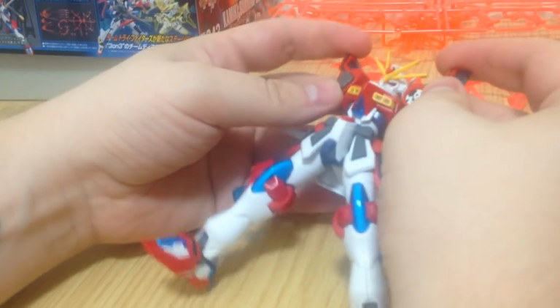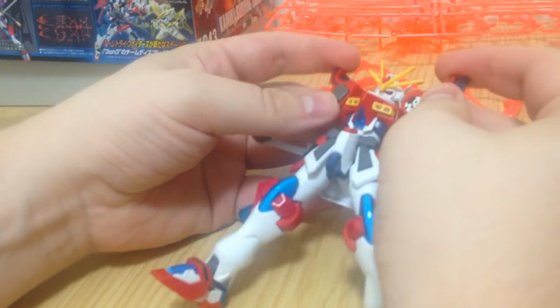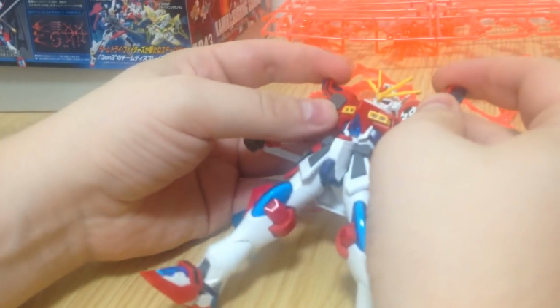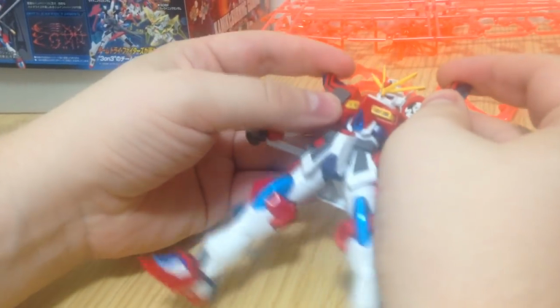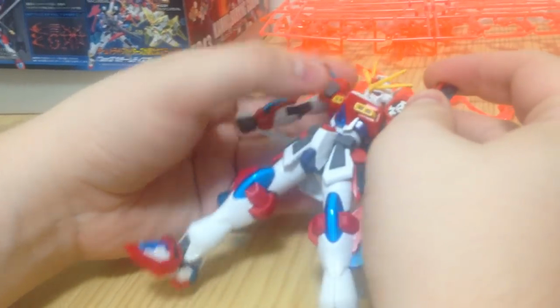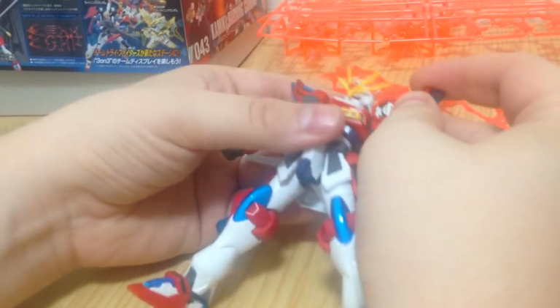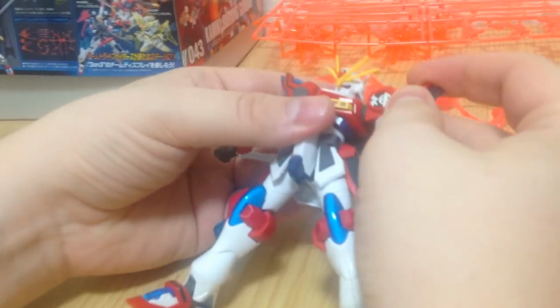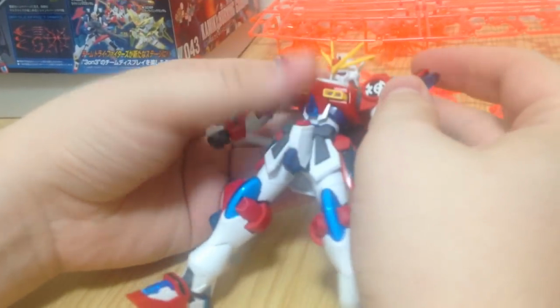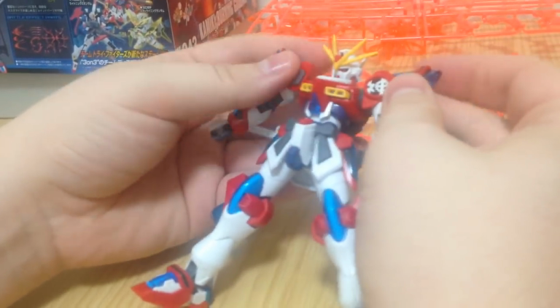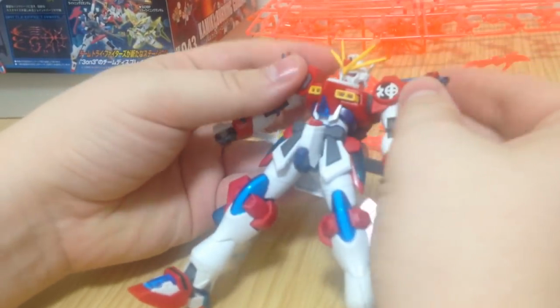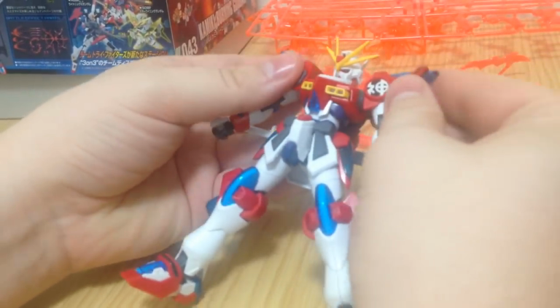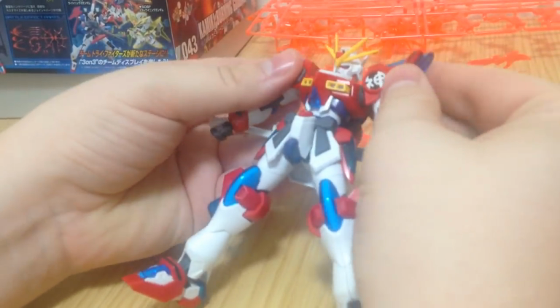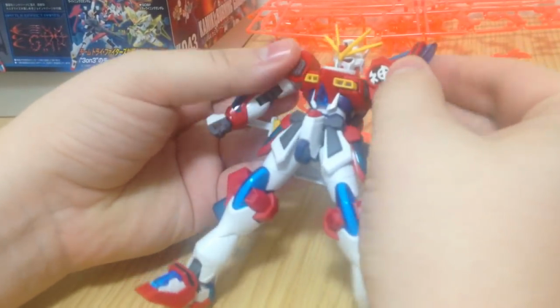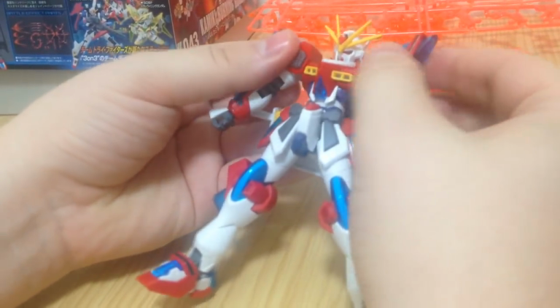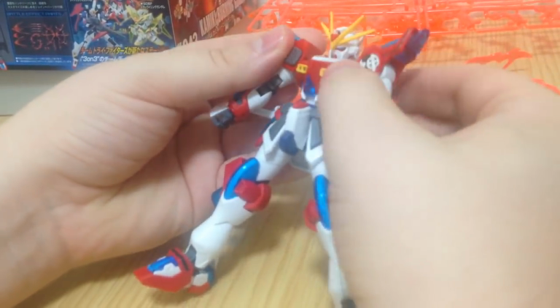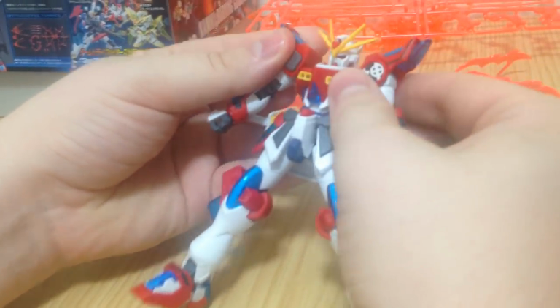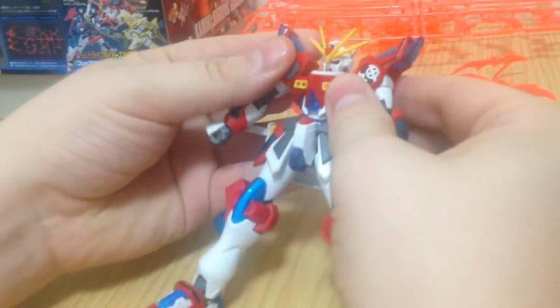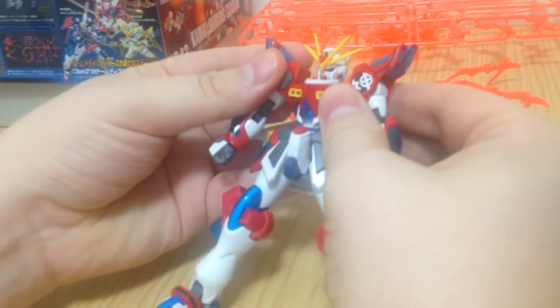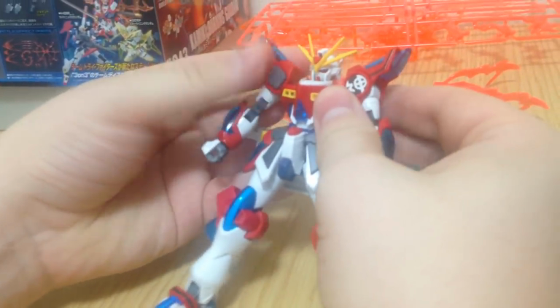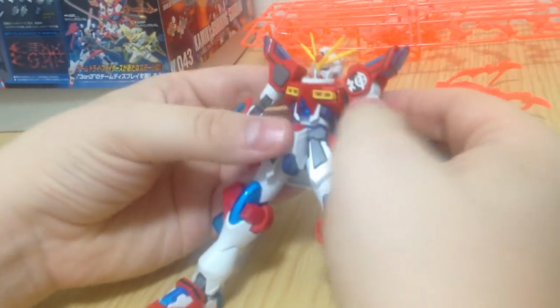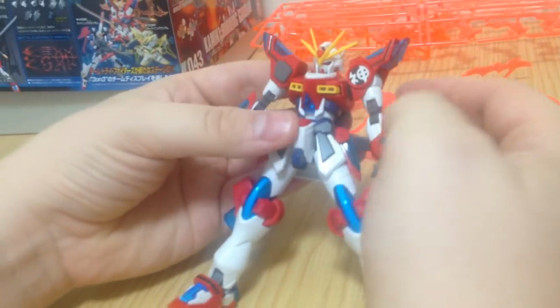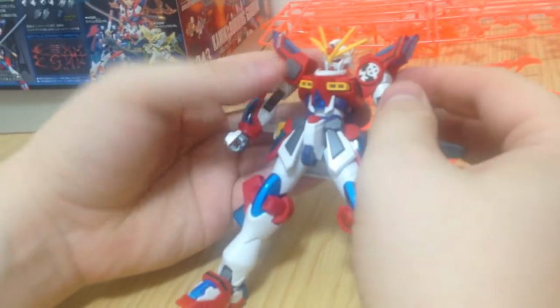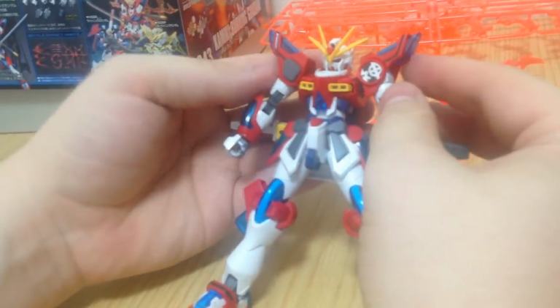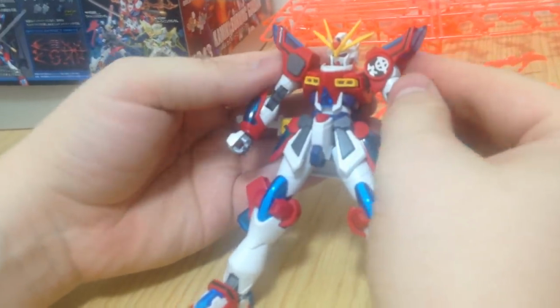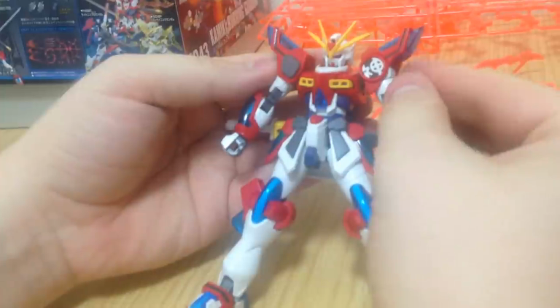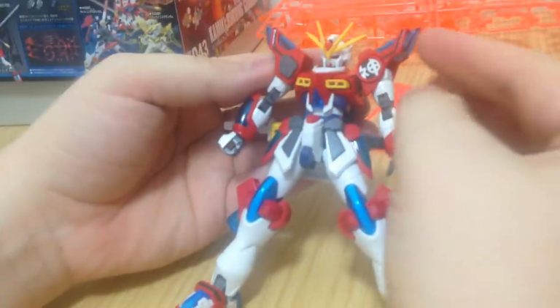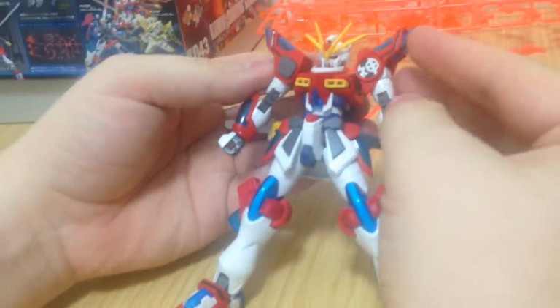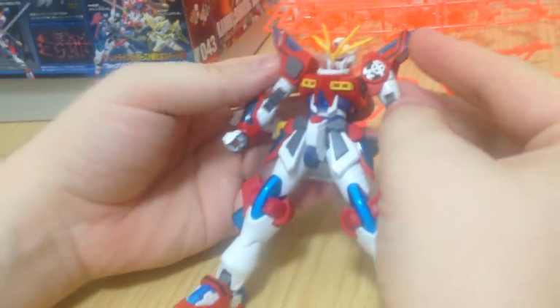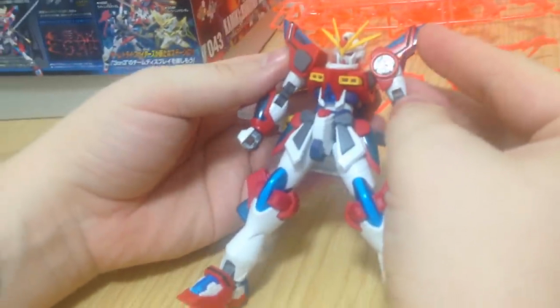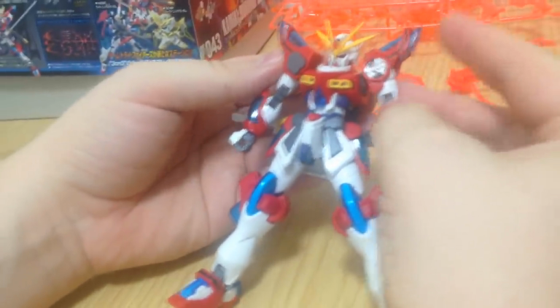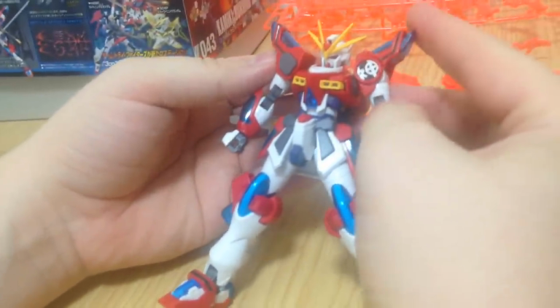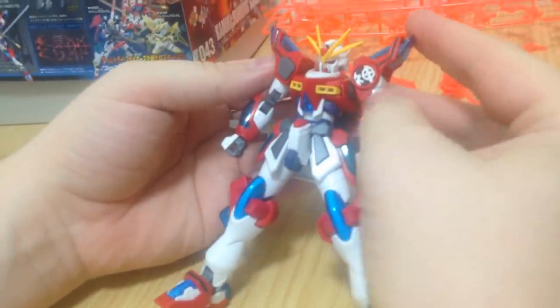Not karate — Kinpo. Kinpo. Because he doesn't do karate. And anyone who says otherwise is going to get in a fight.